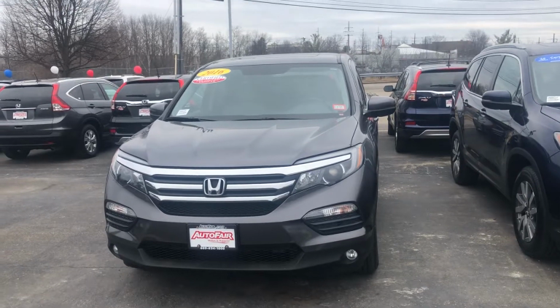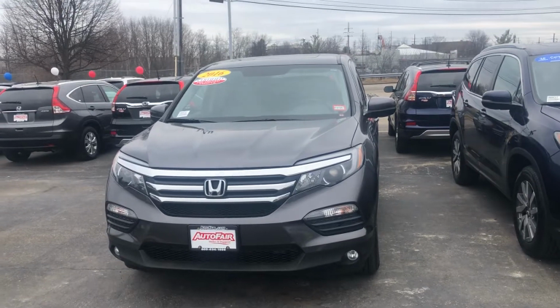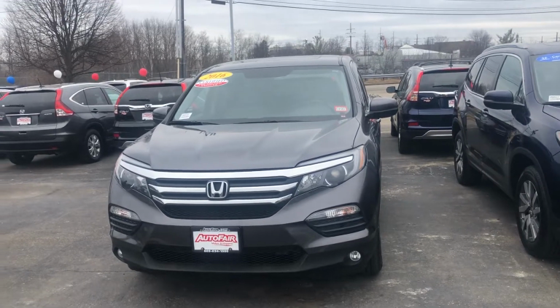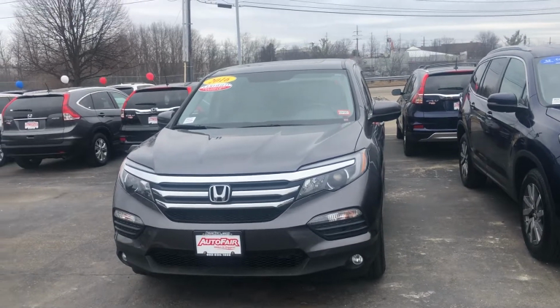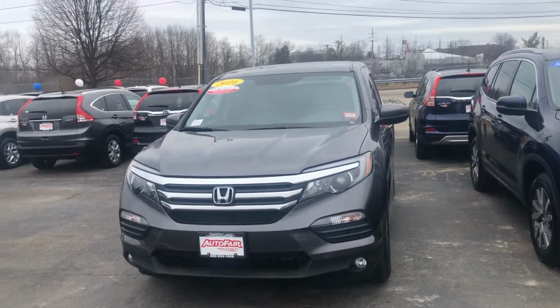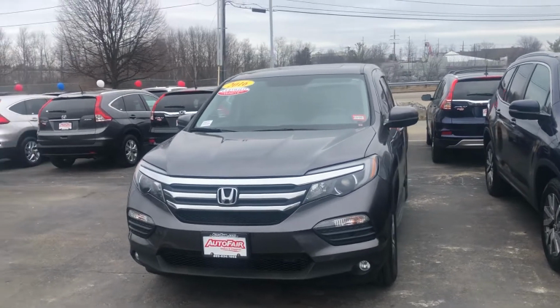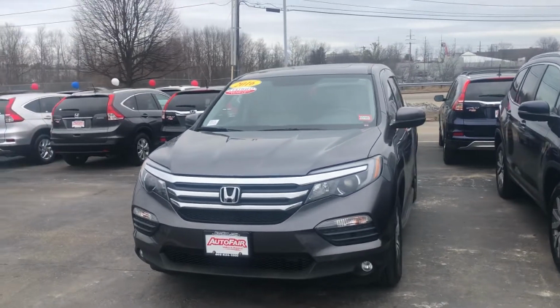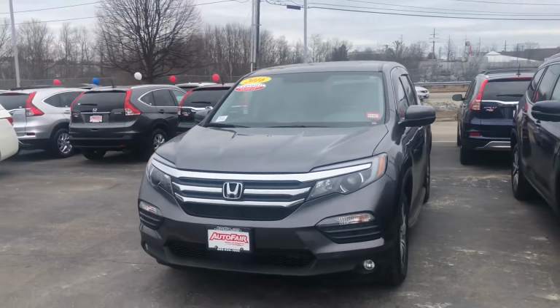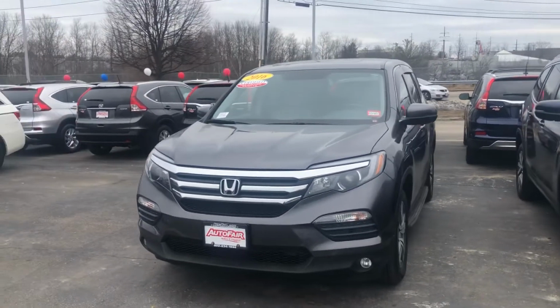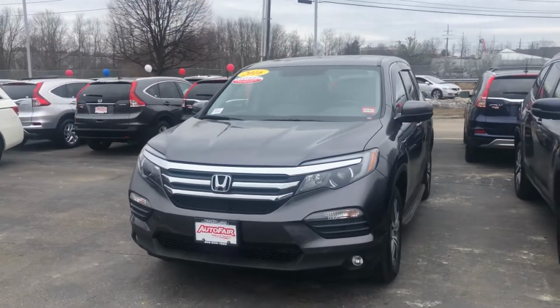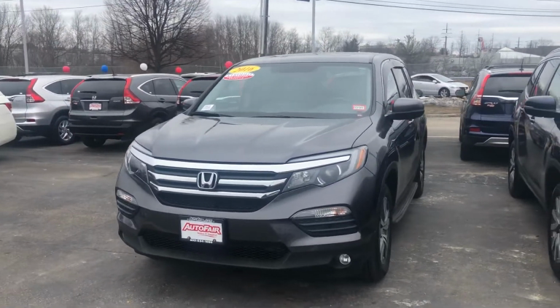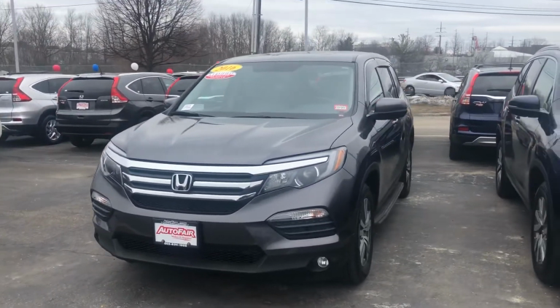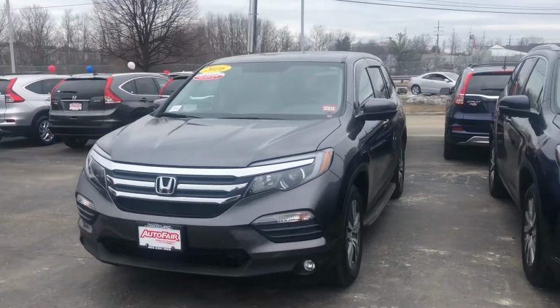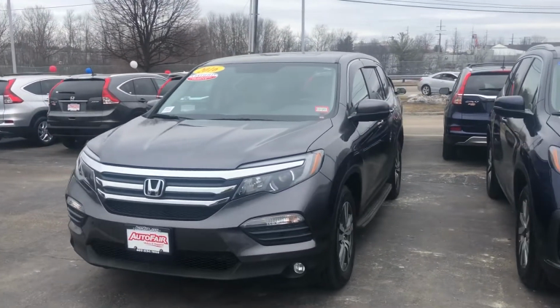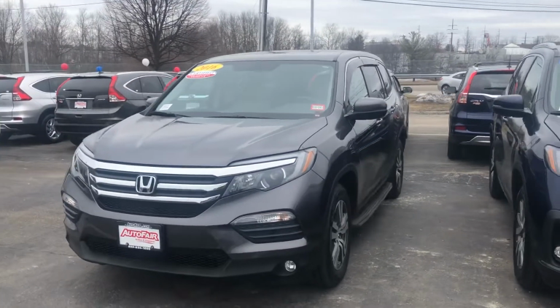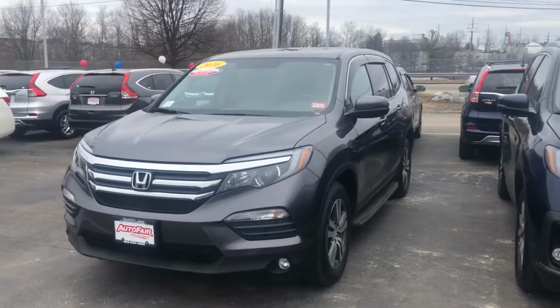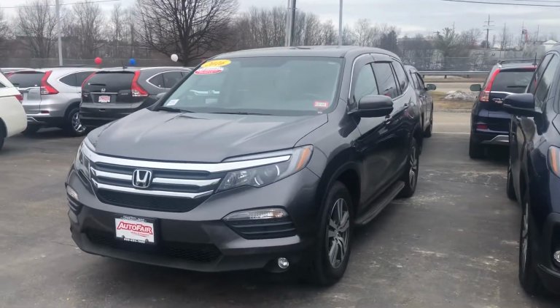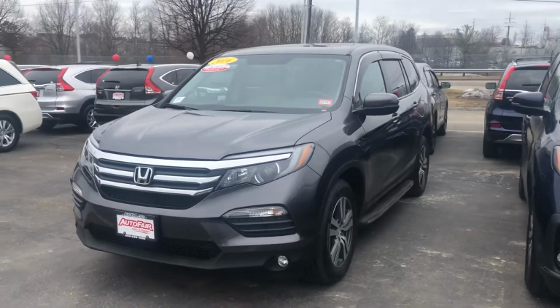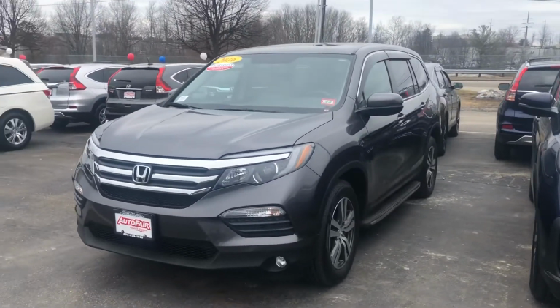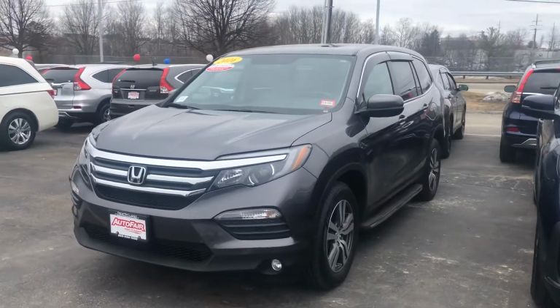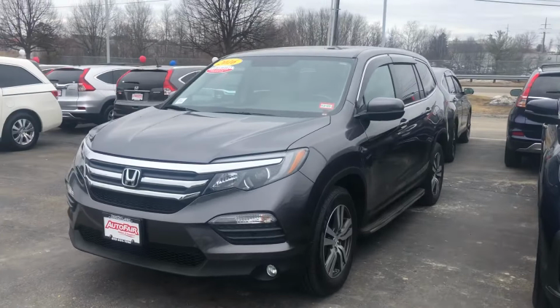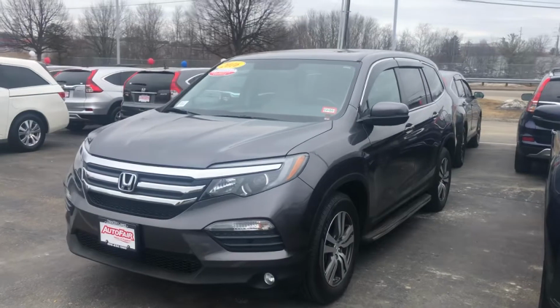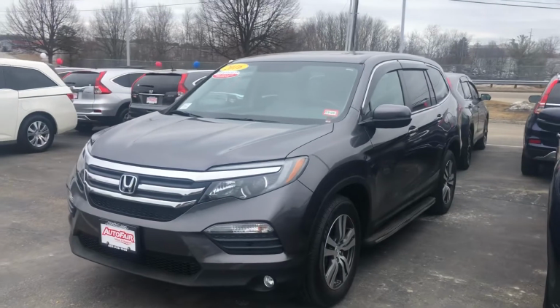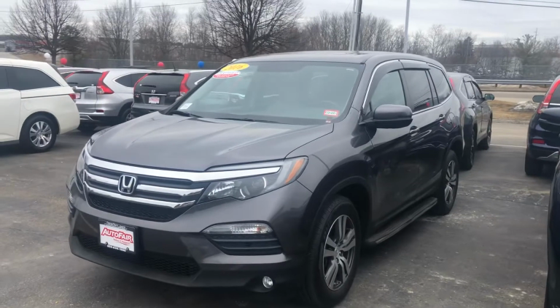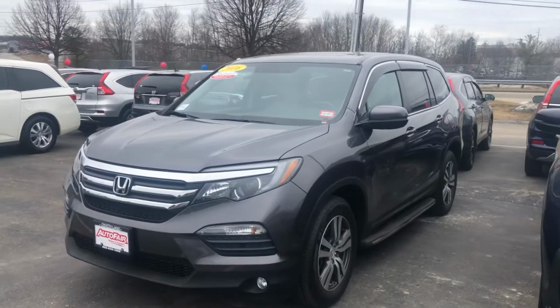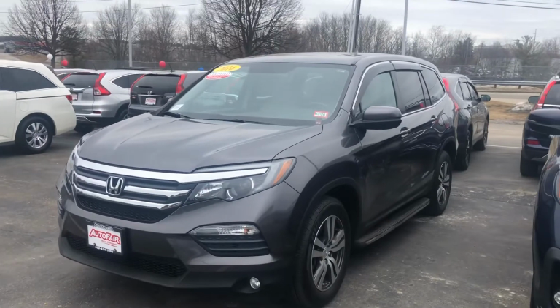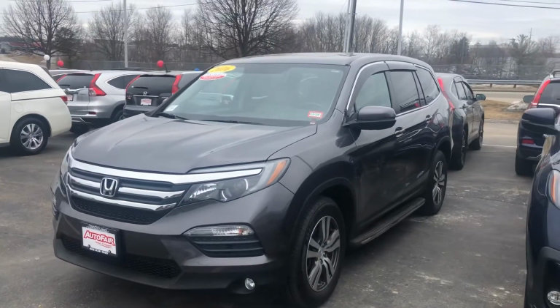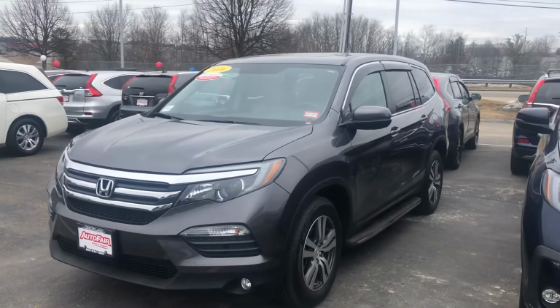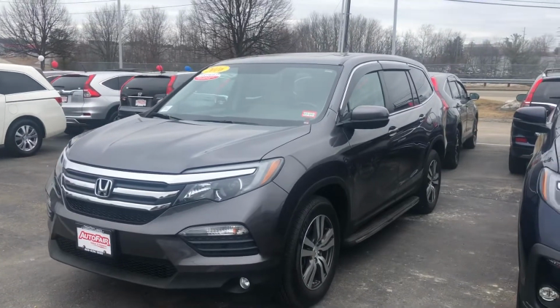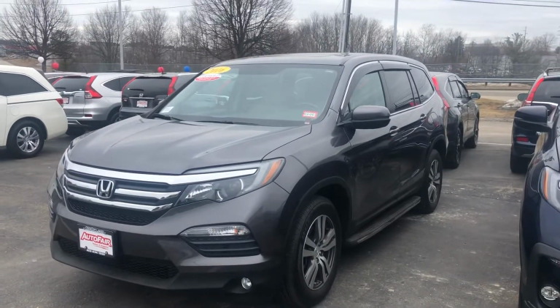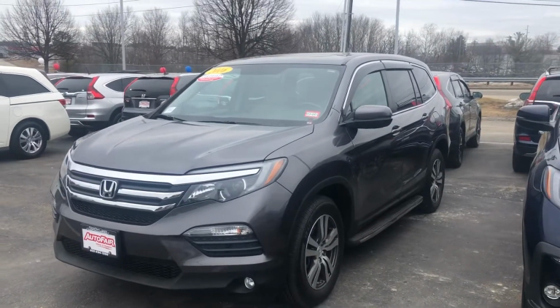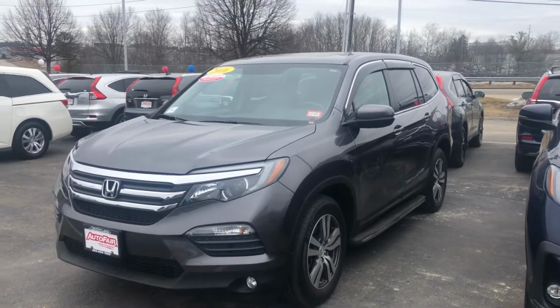Hello Stacy, Nick here from AutoFair Honda. Just want to get you a quick video on the 2016 Pilot you inquired about online.